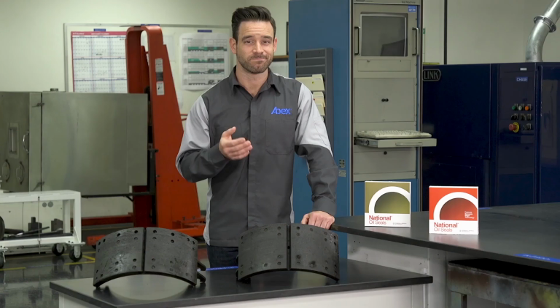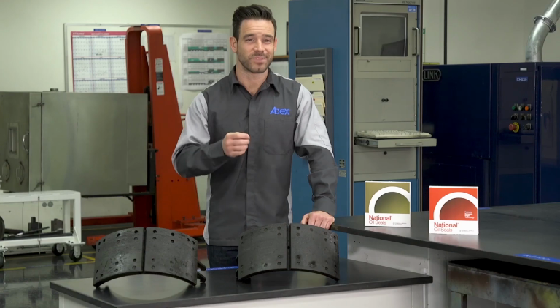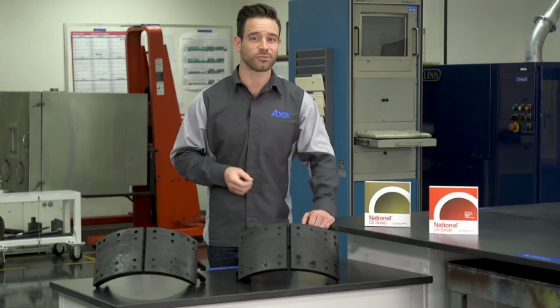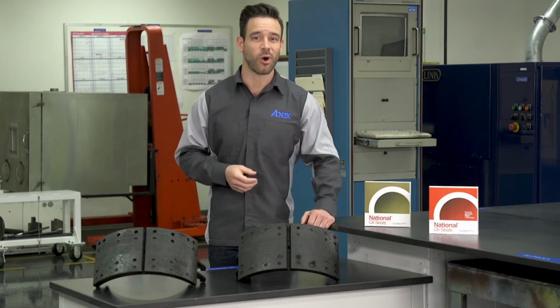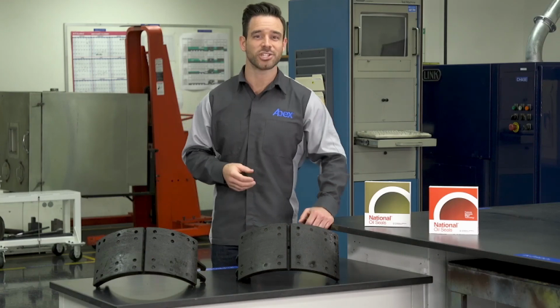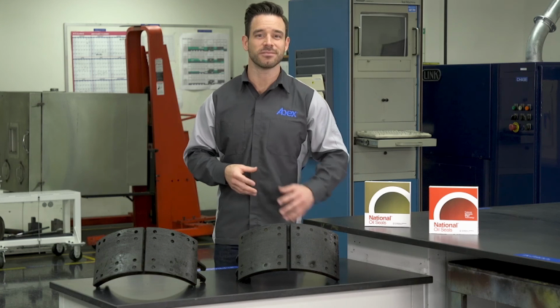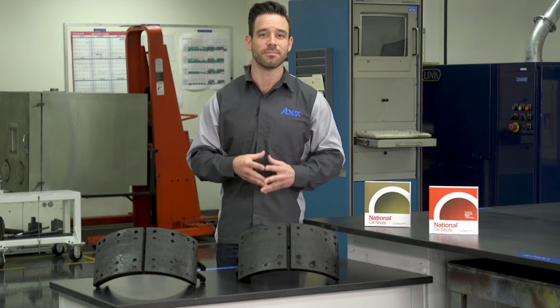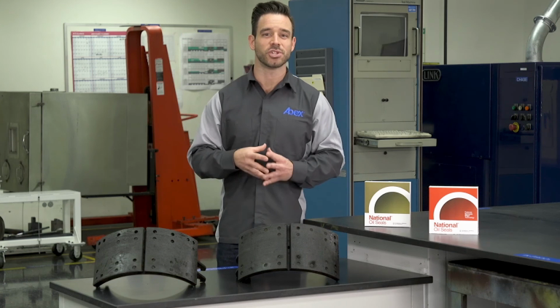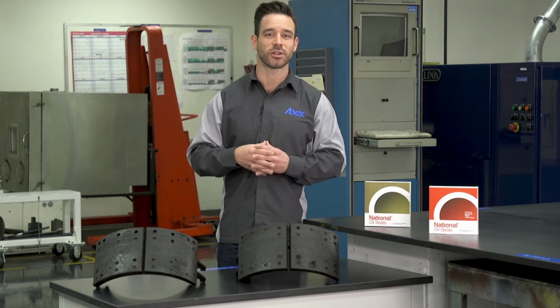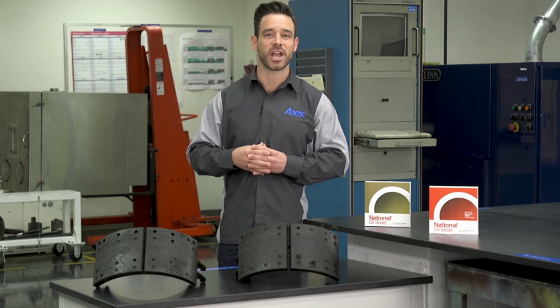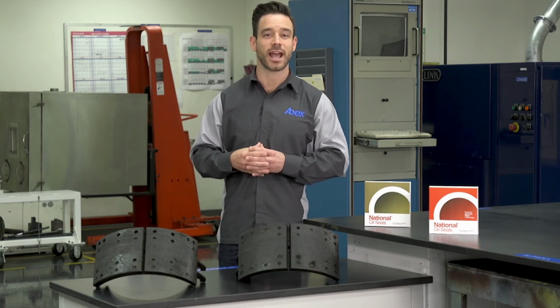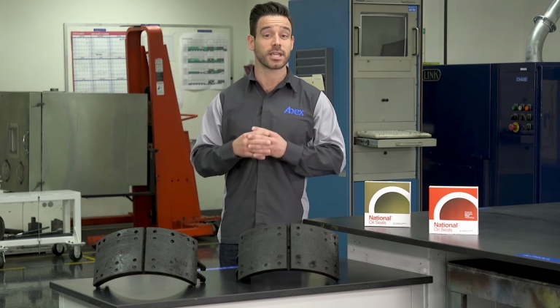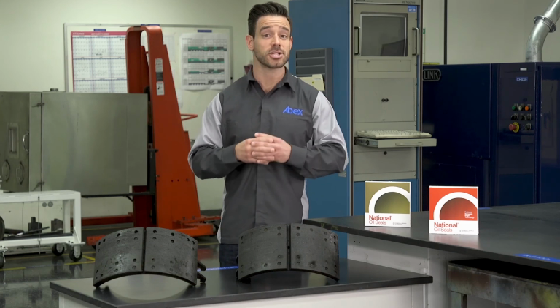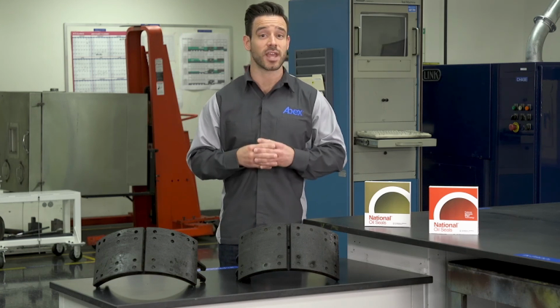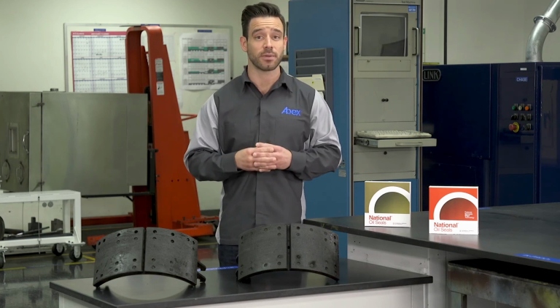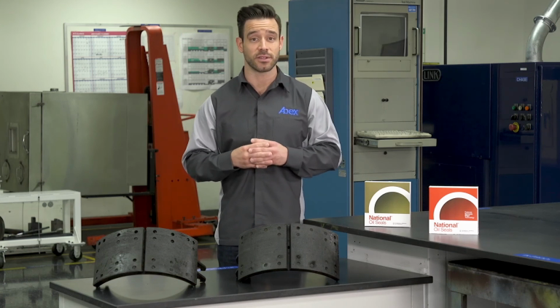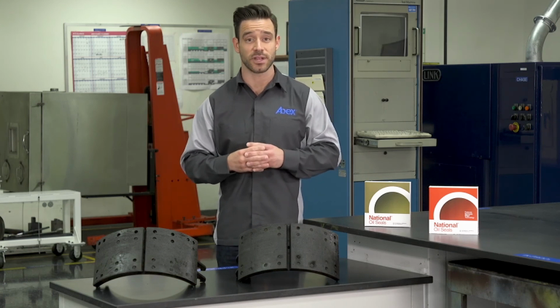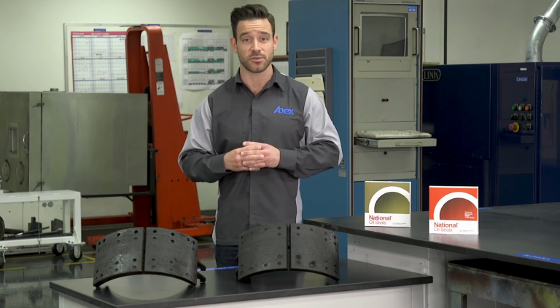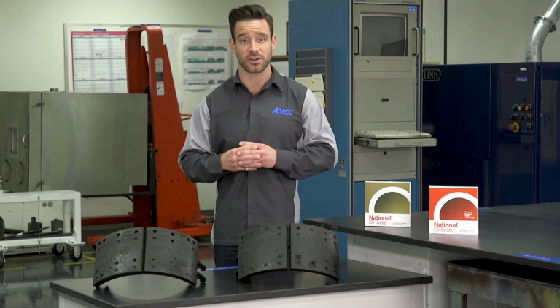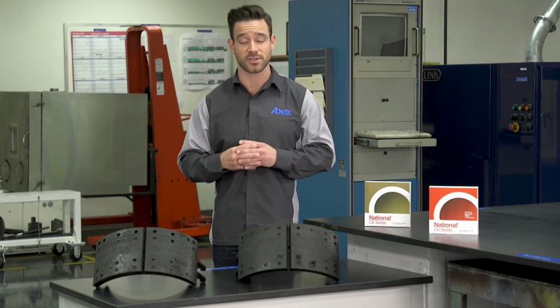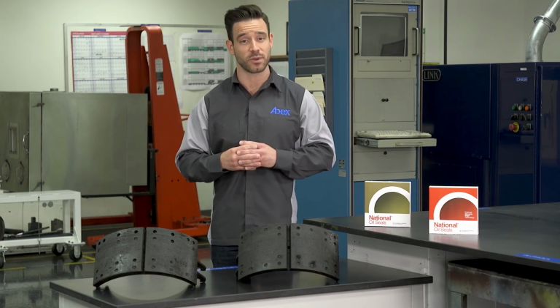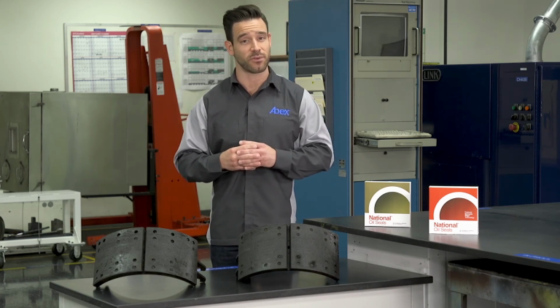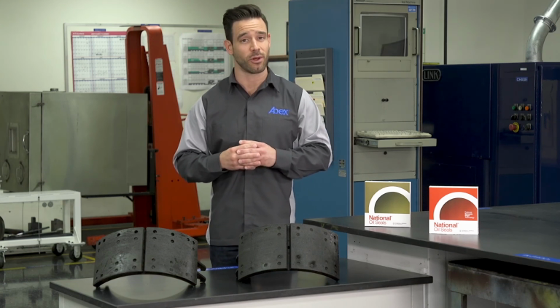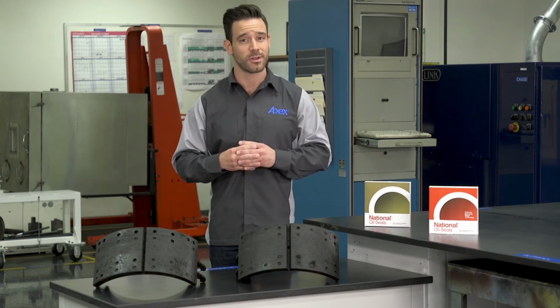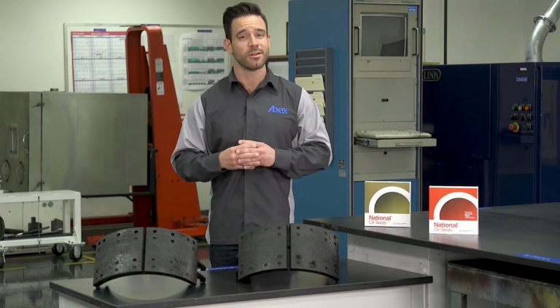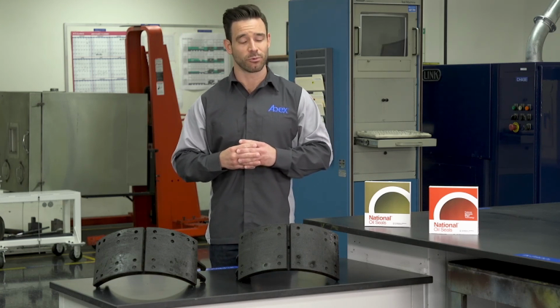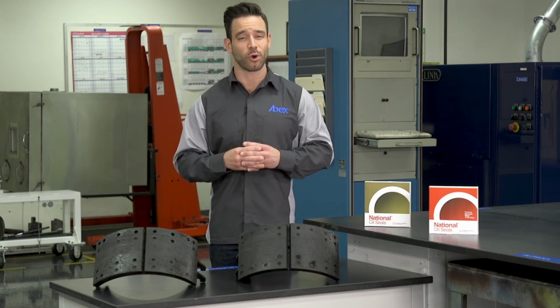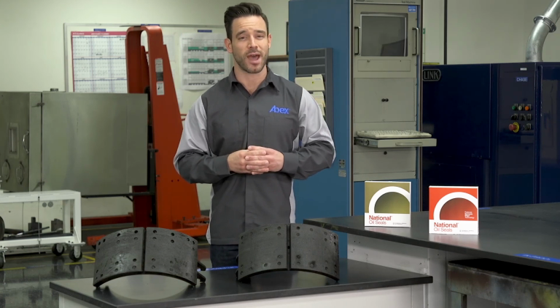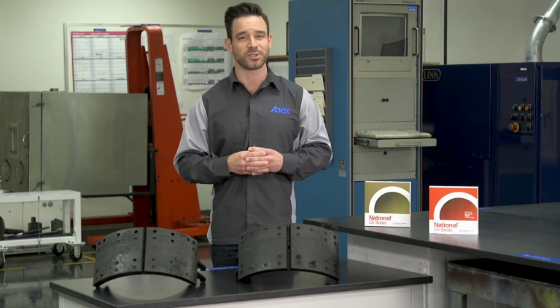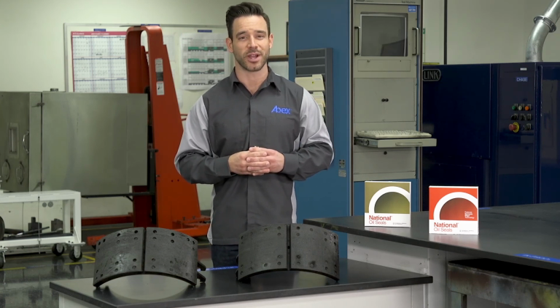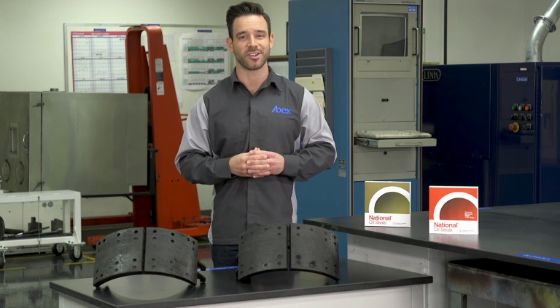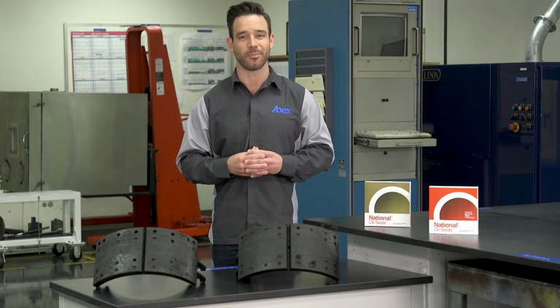Thanks for watching and be sure to check out each segment in this video series as we follow the Roadmap to Great Stopping.